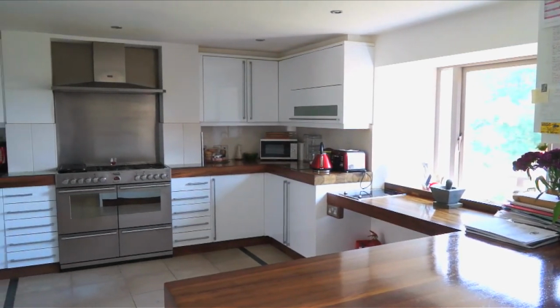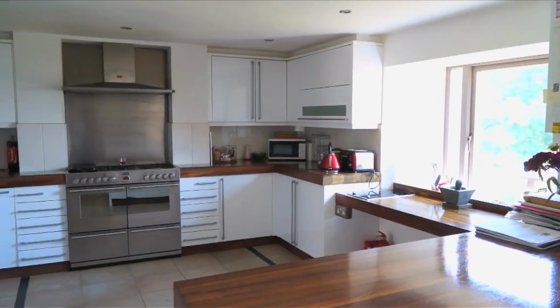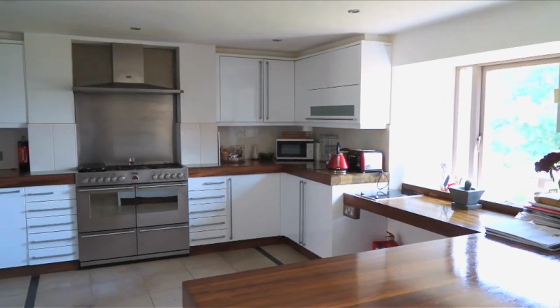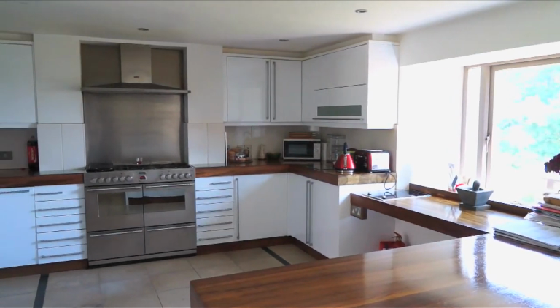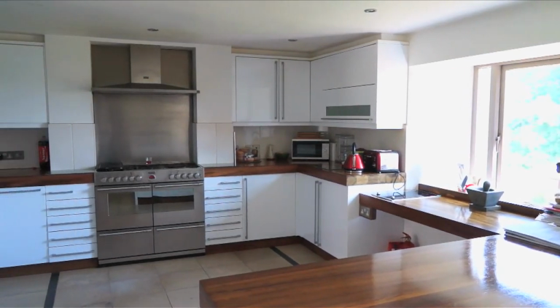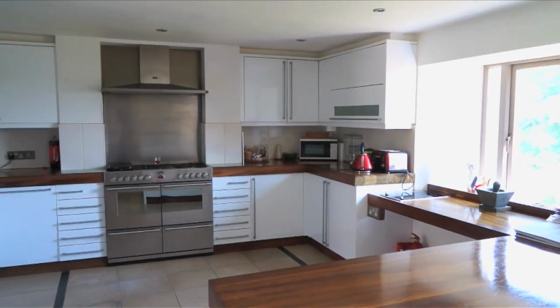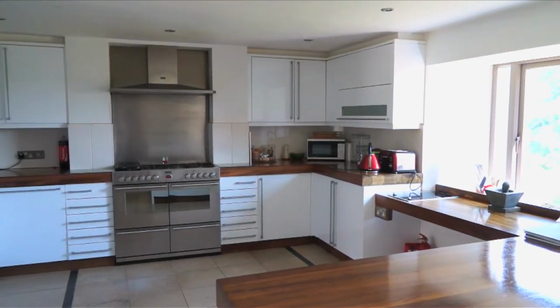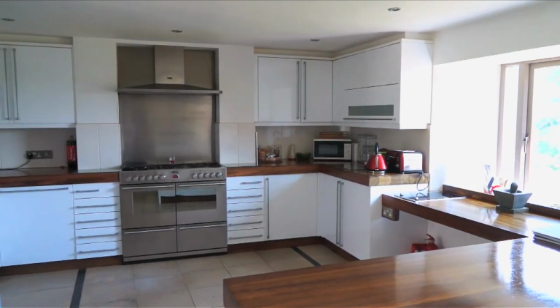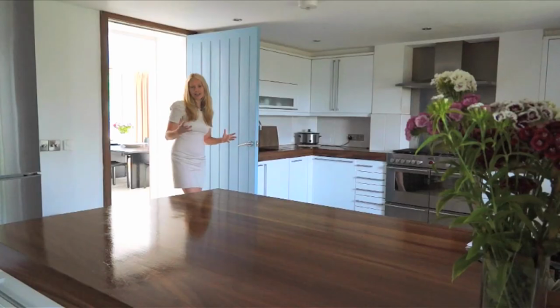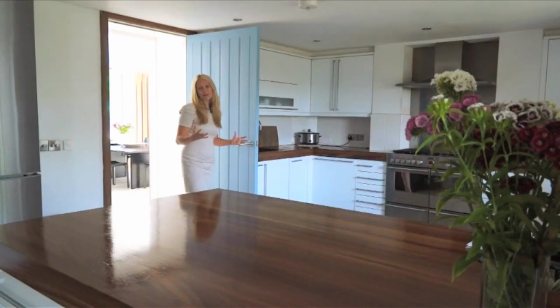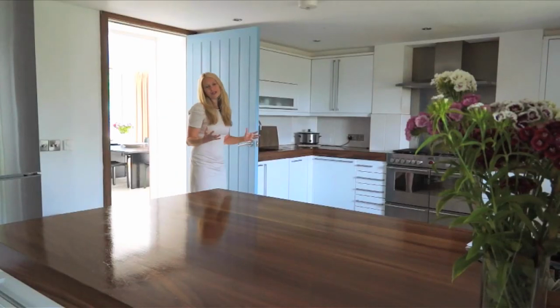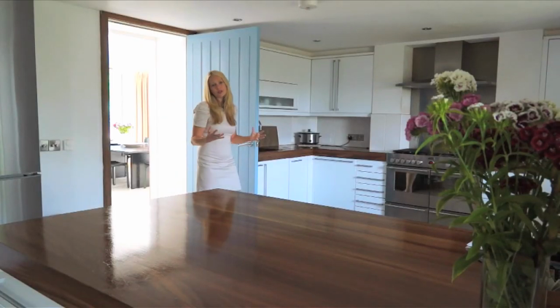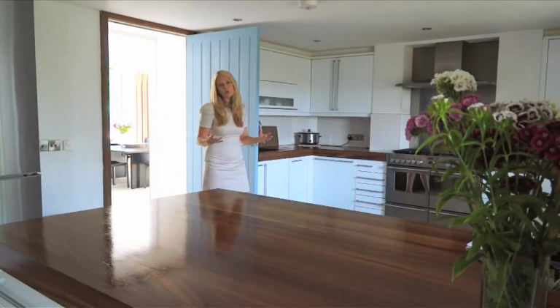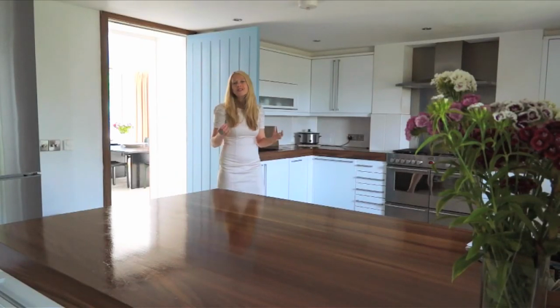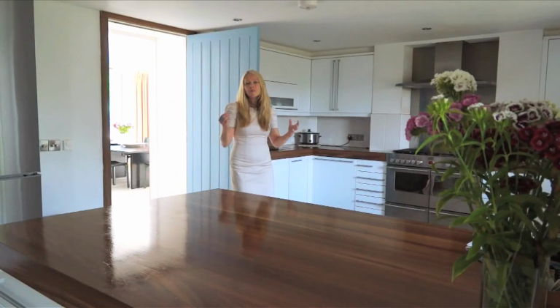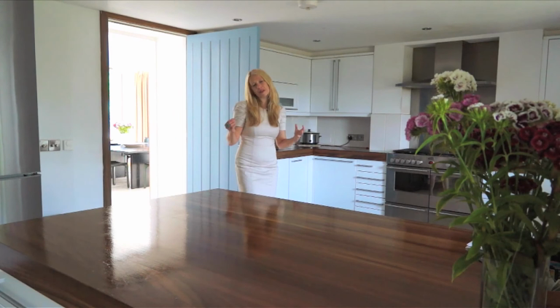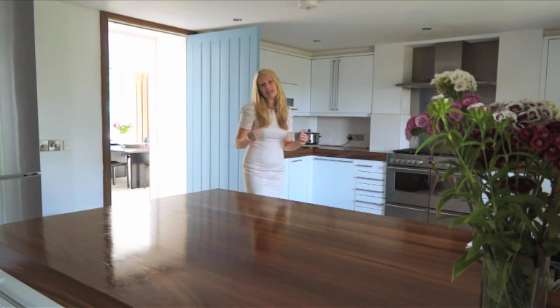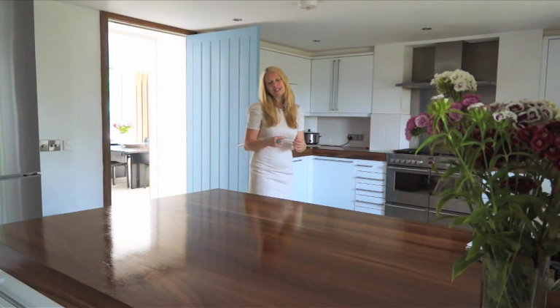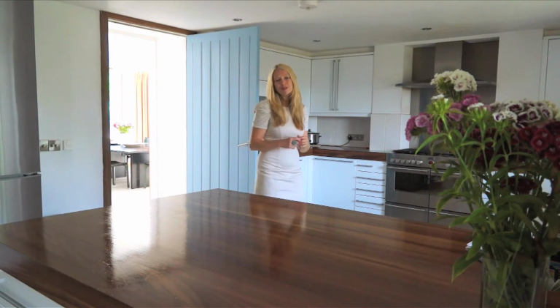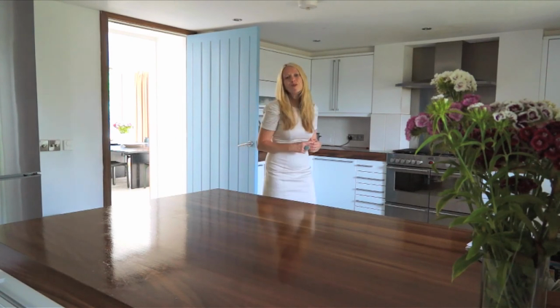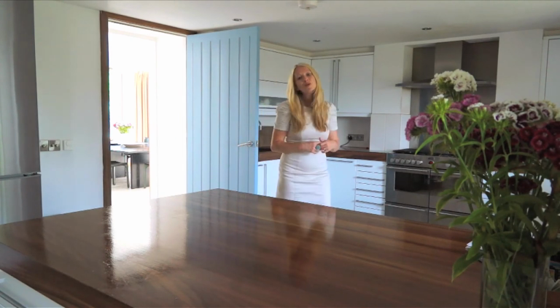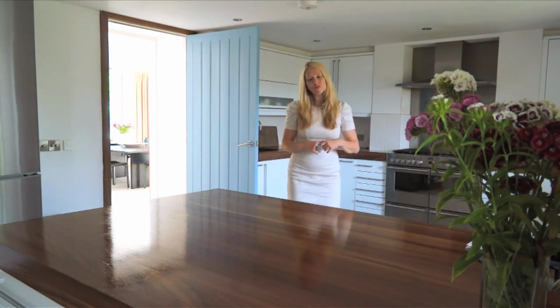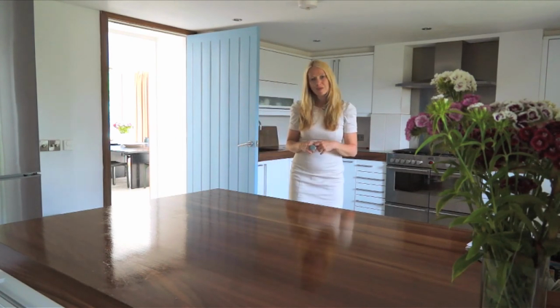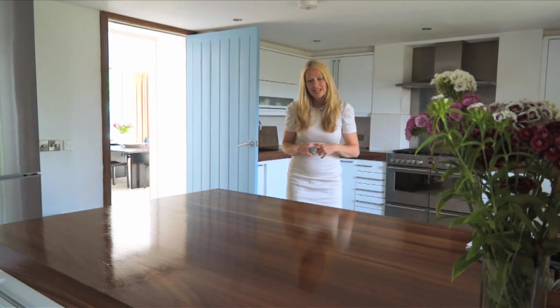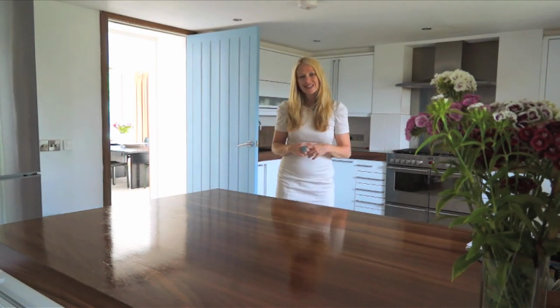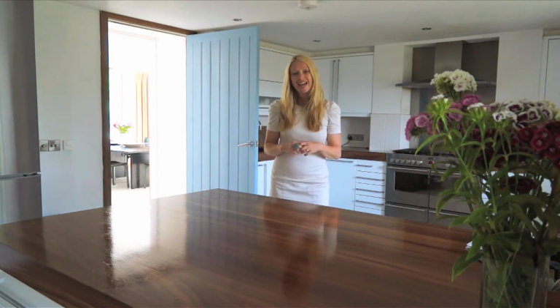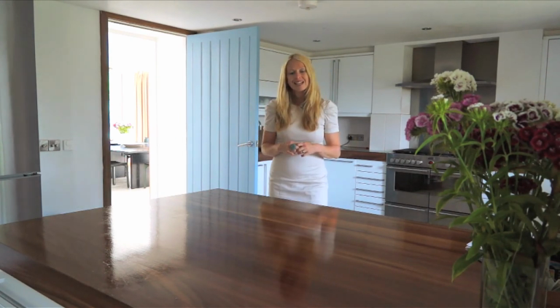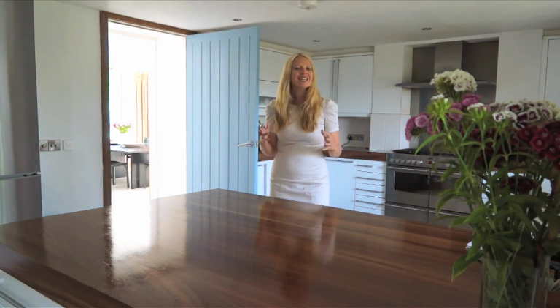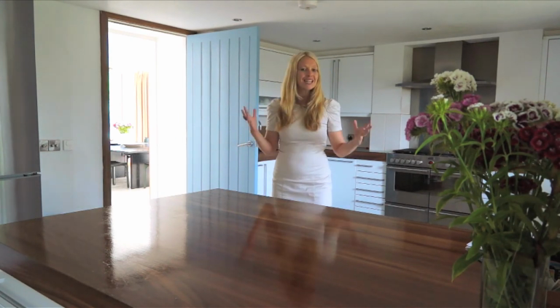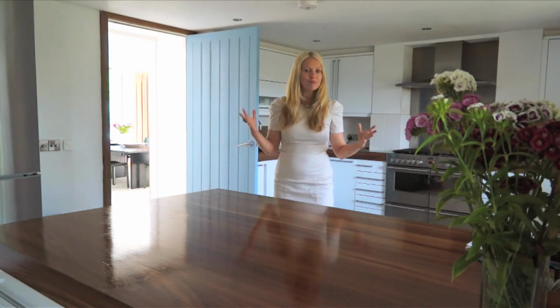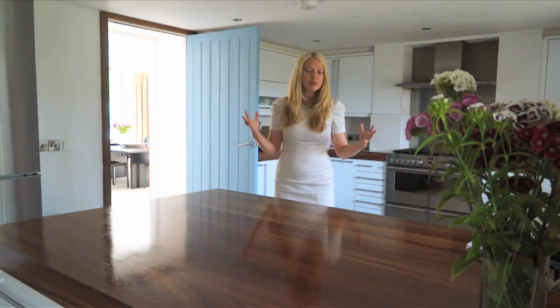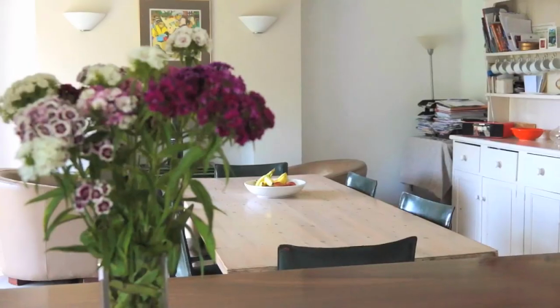Continuing through from the dining room into what some feel is the most important room in the house, the kitchen breakfast room.